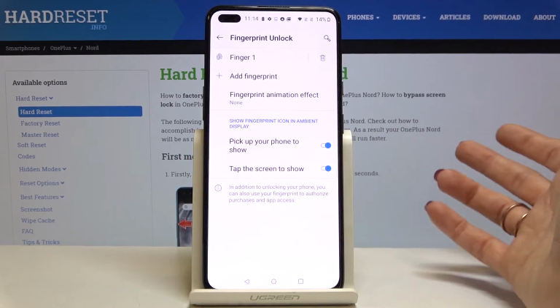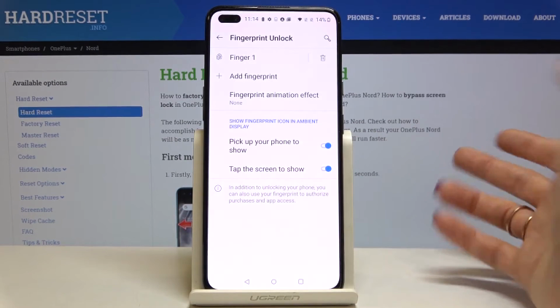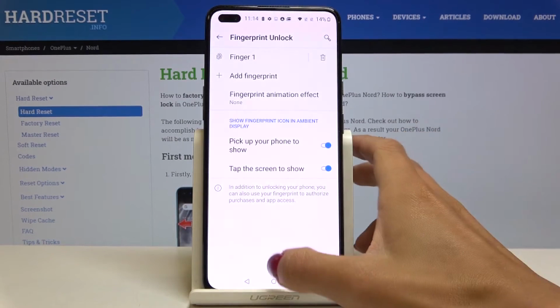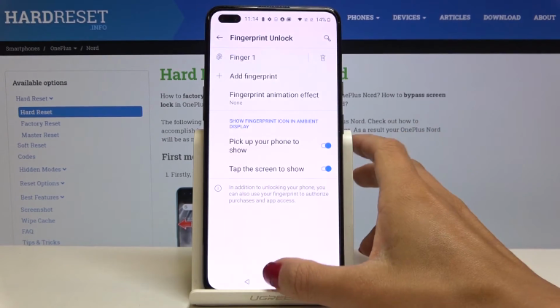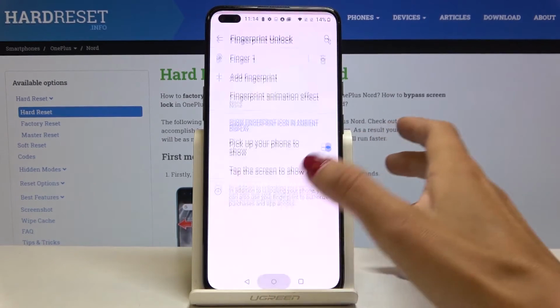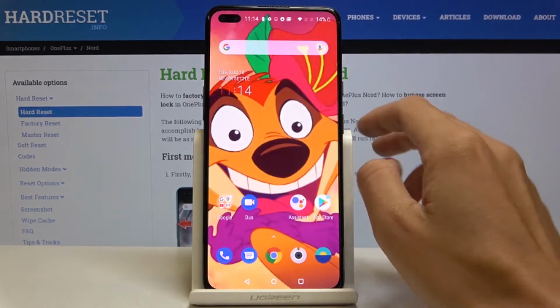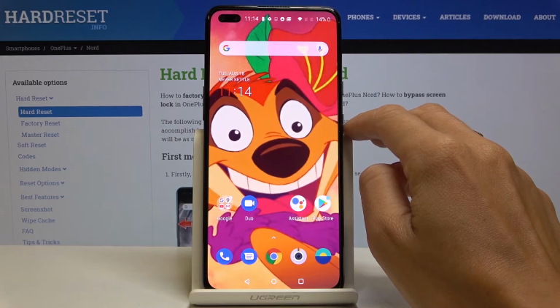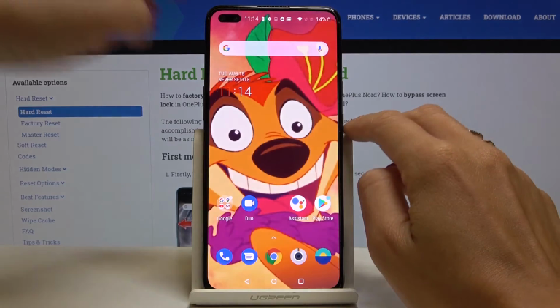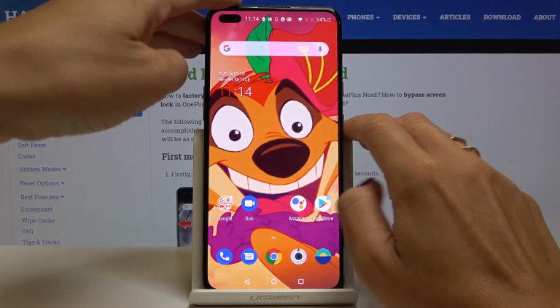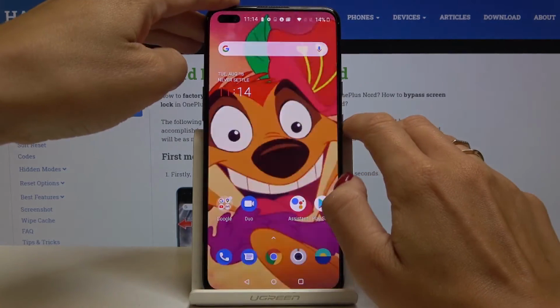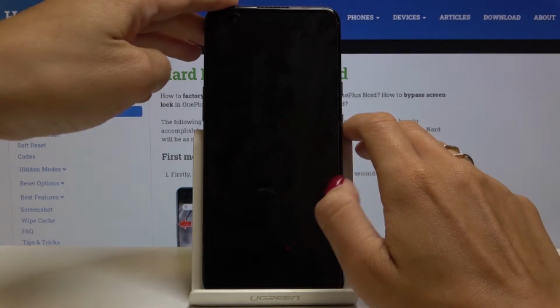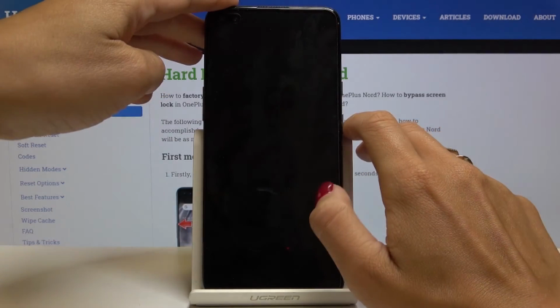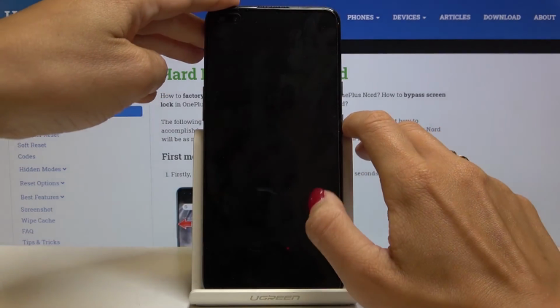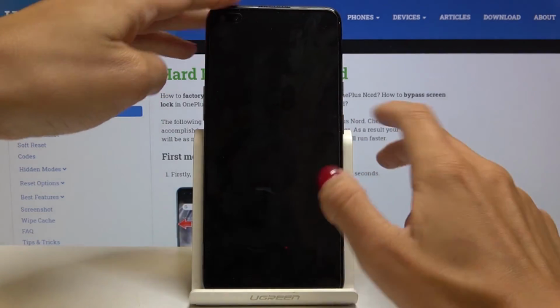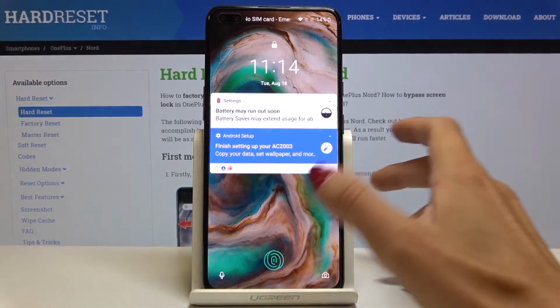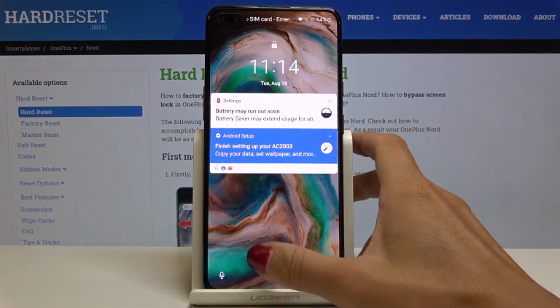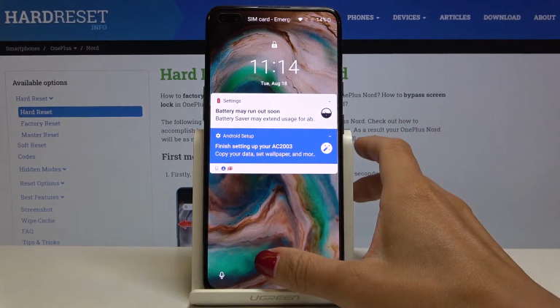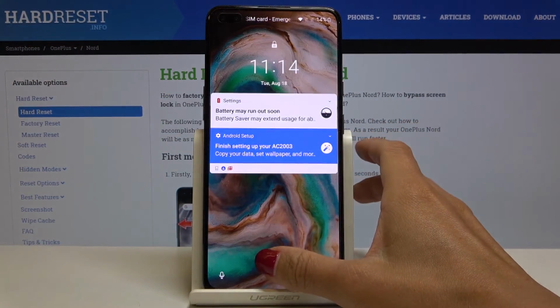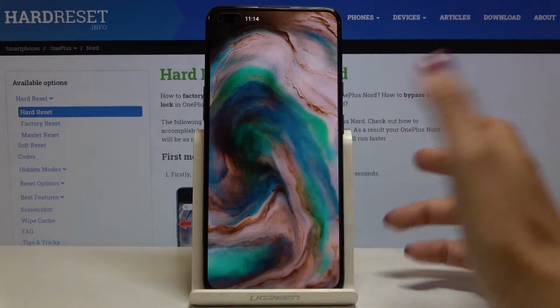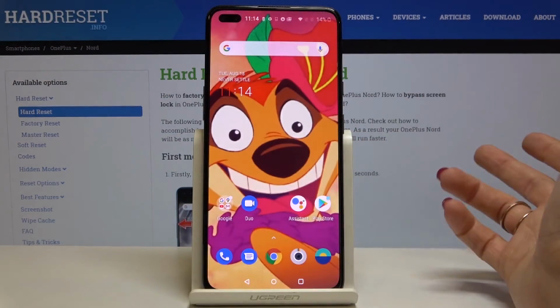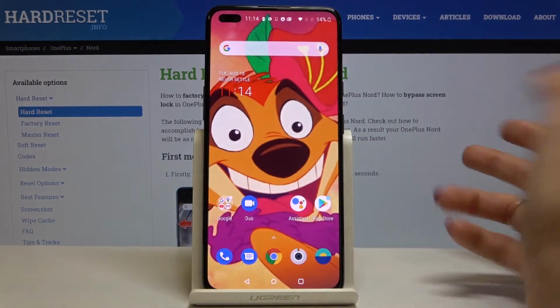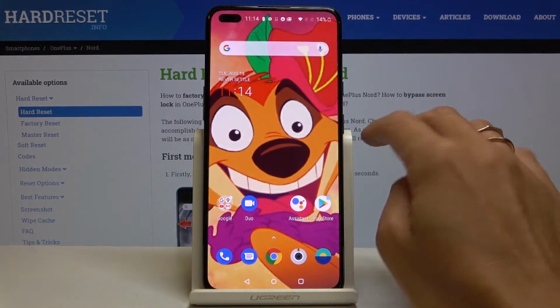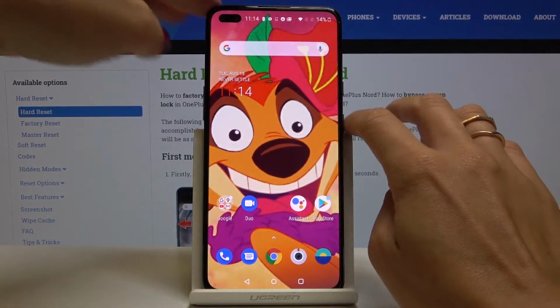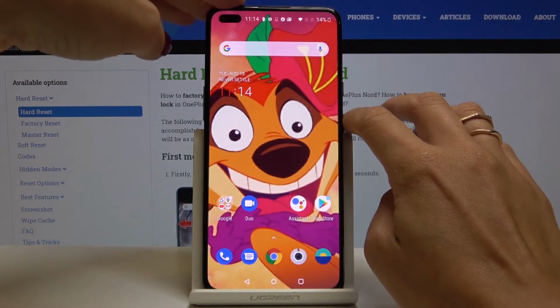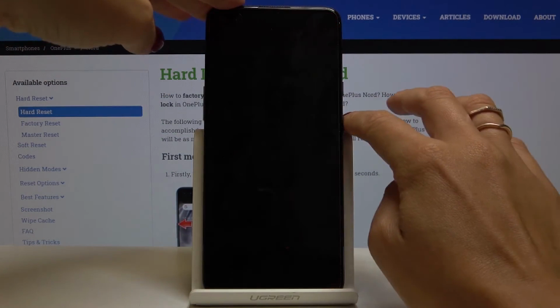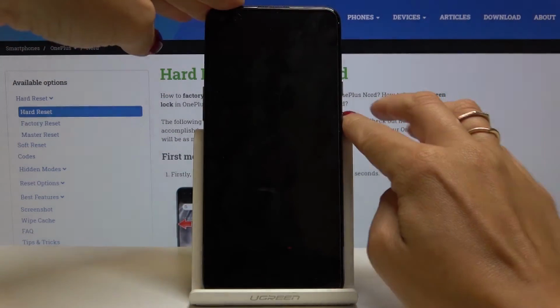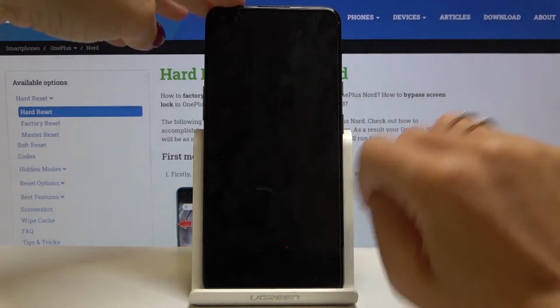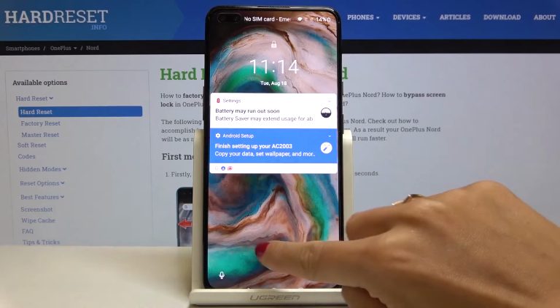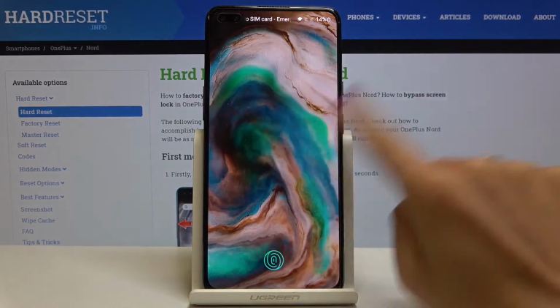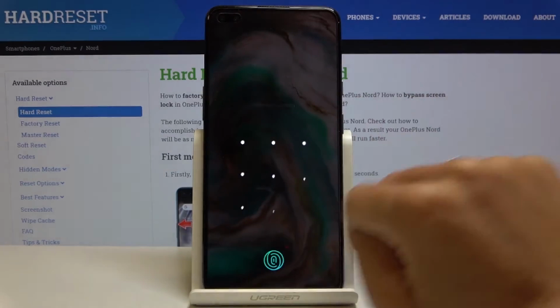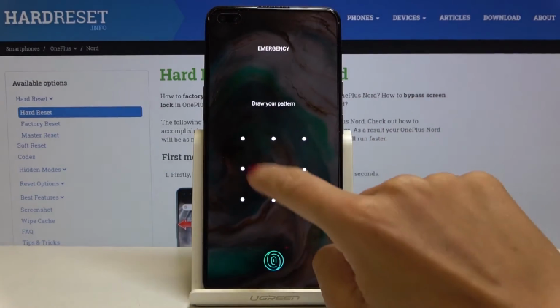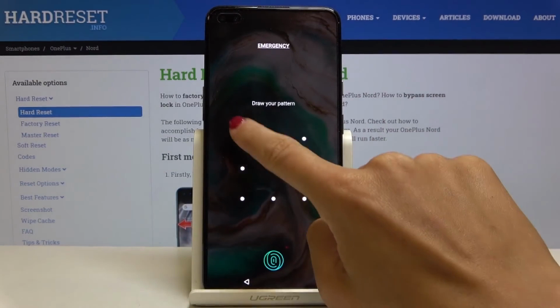Tap on Done, and as you can see, from now on you can unlock your device with this fingerprint or by using your backup pattern.